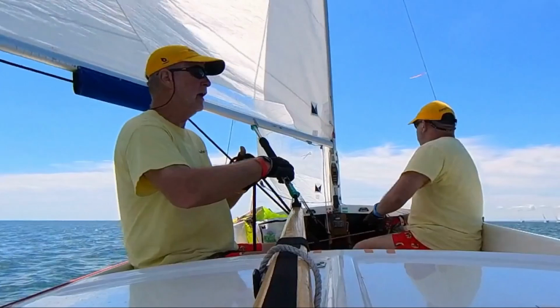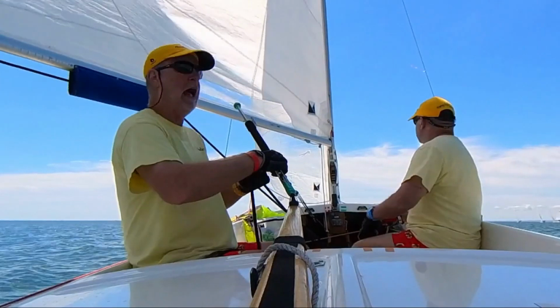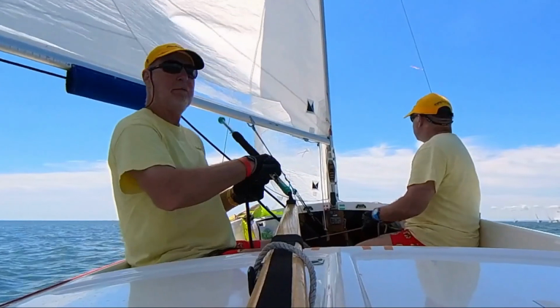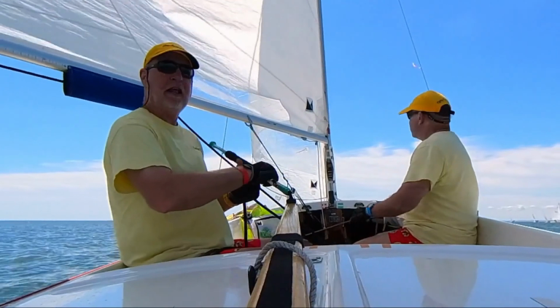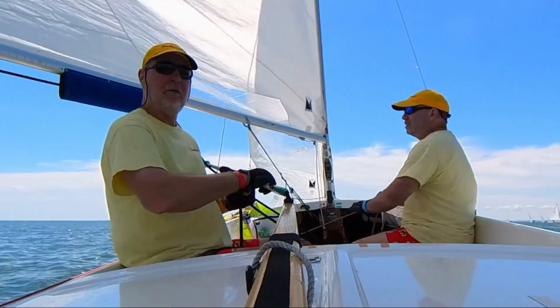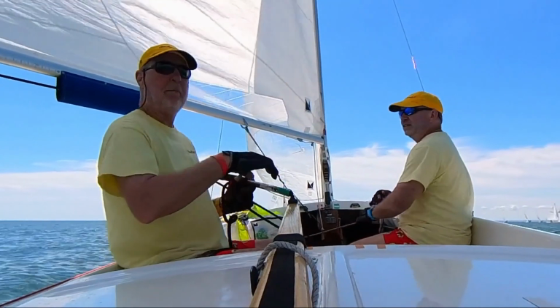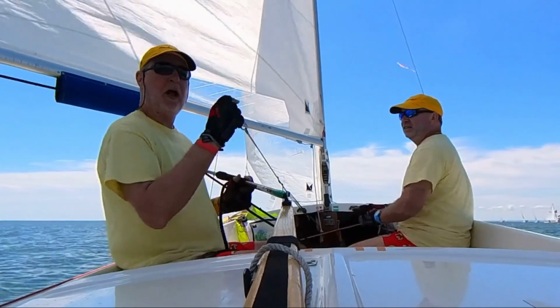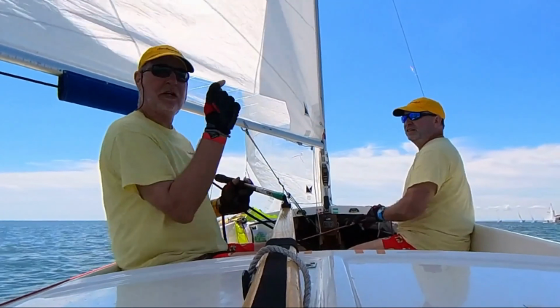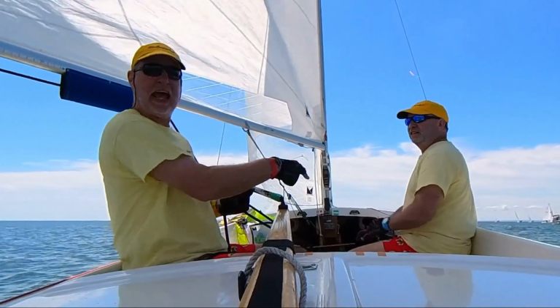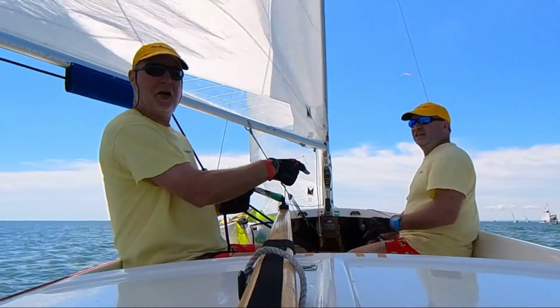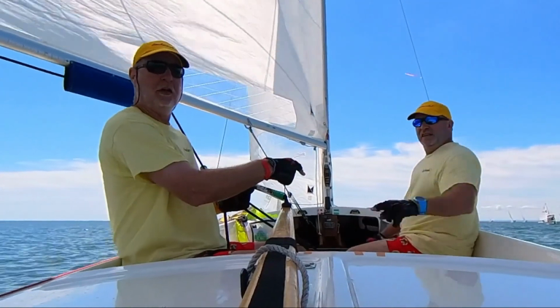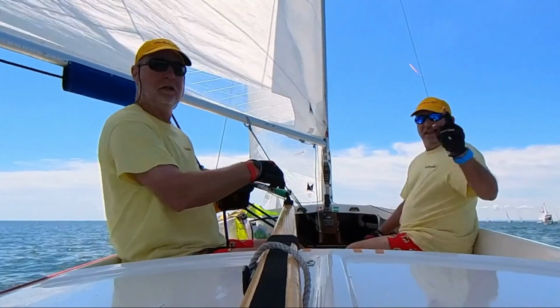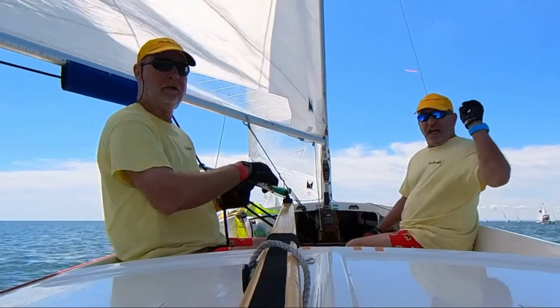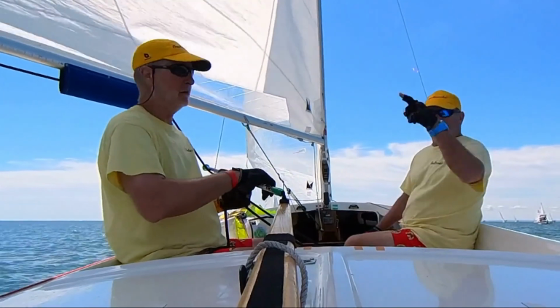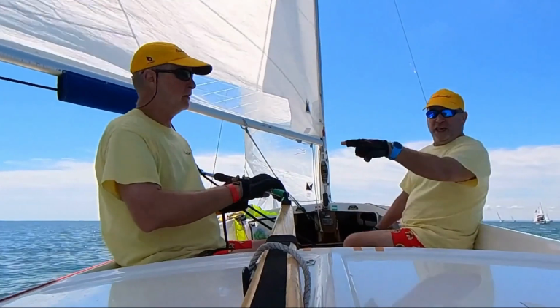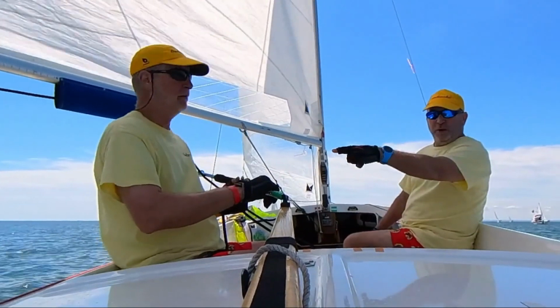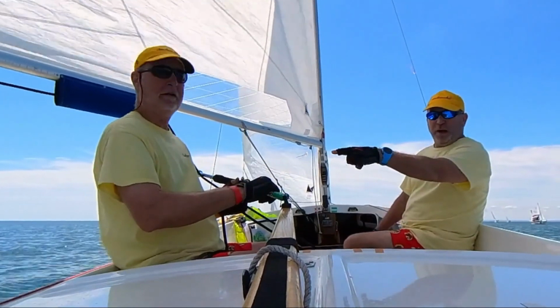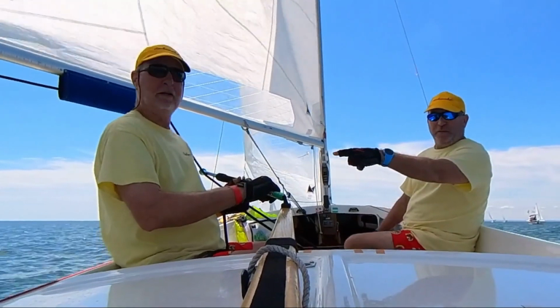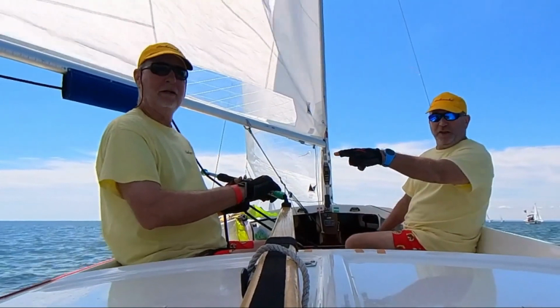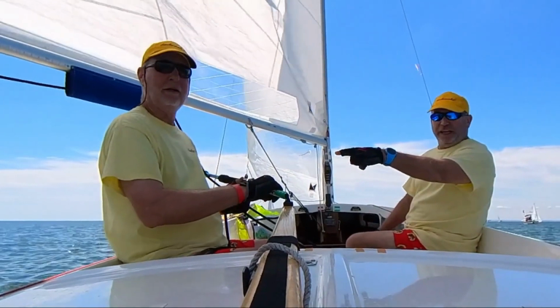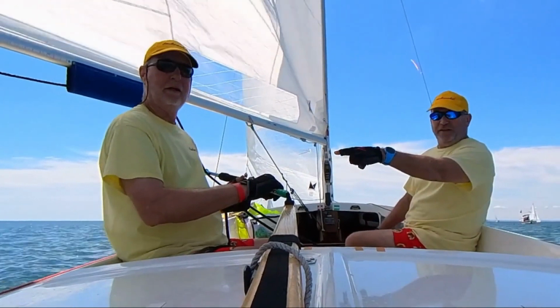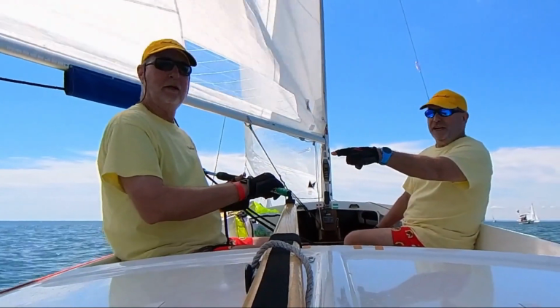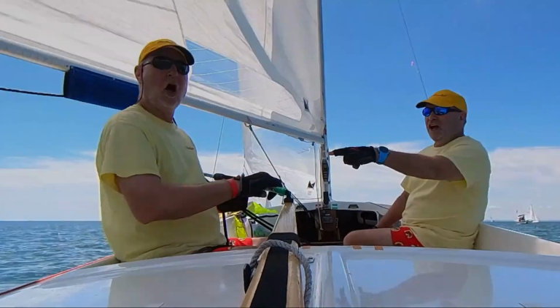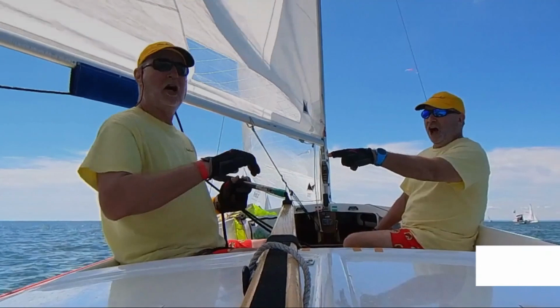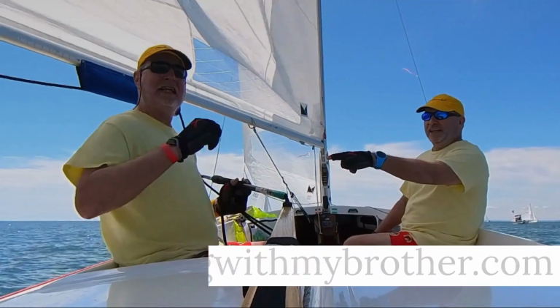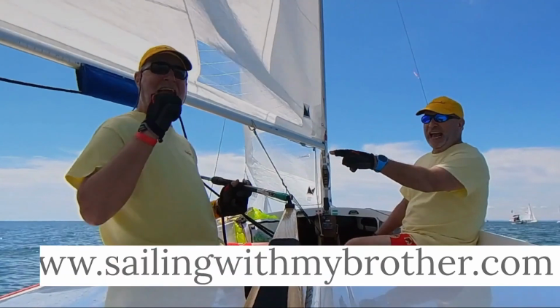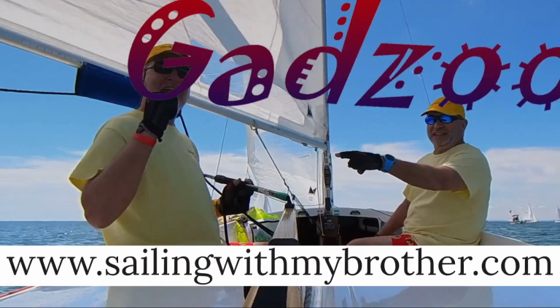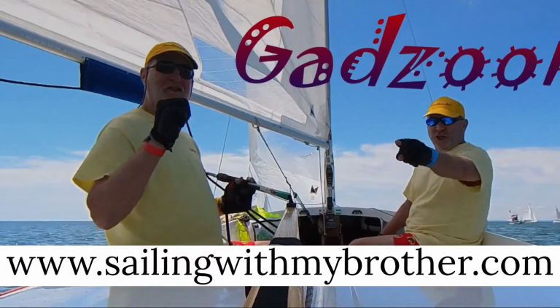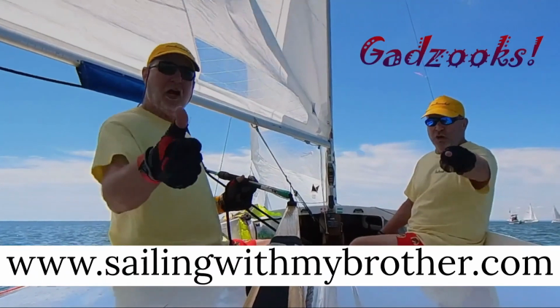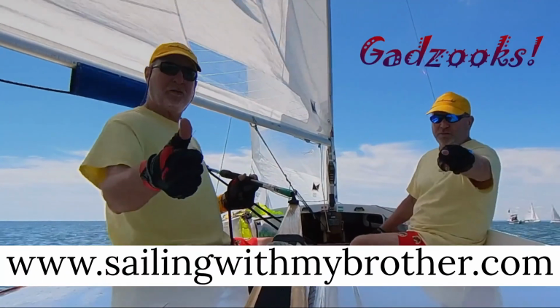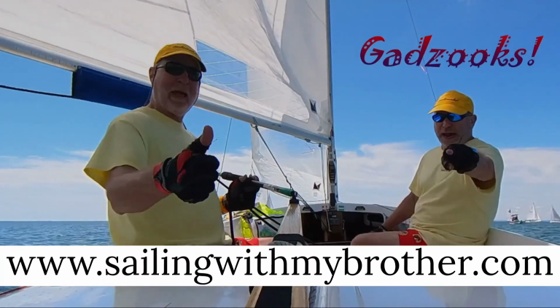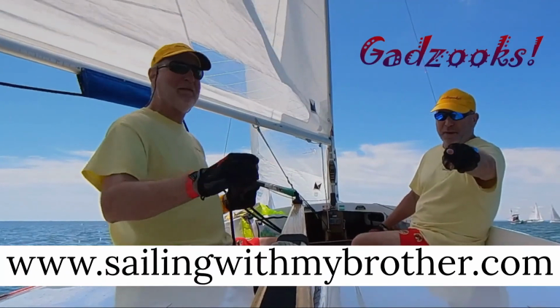I'm sailing with my brother Kendall, I'm sailing with my brother Kevin, on Gadzooks, baby!